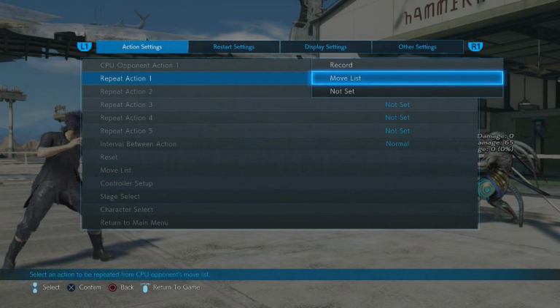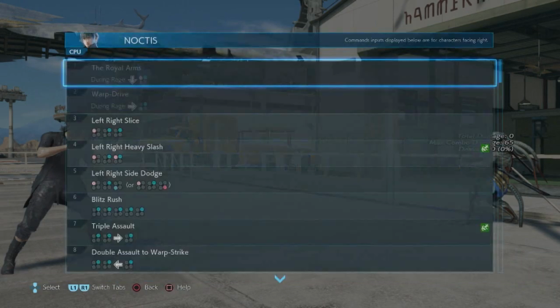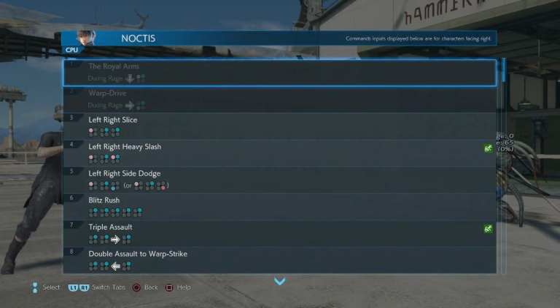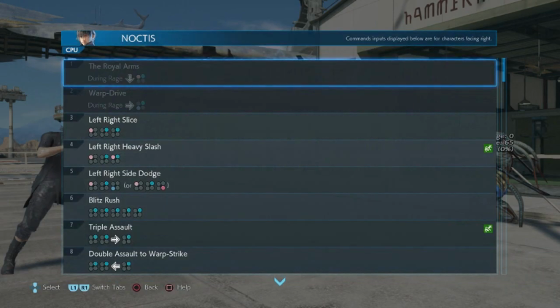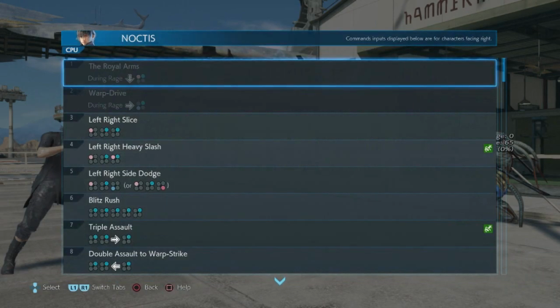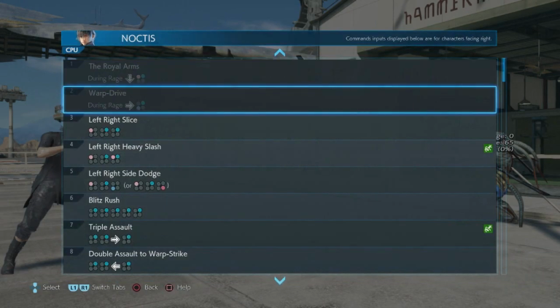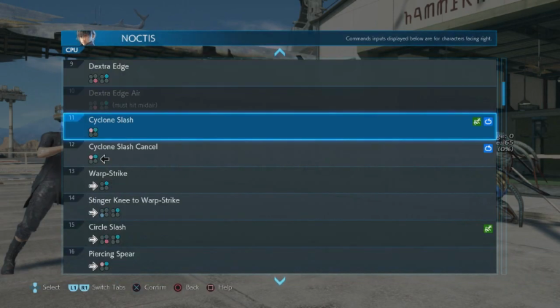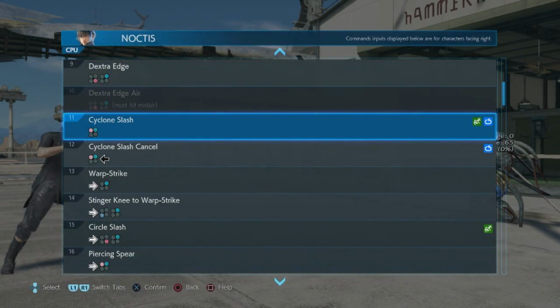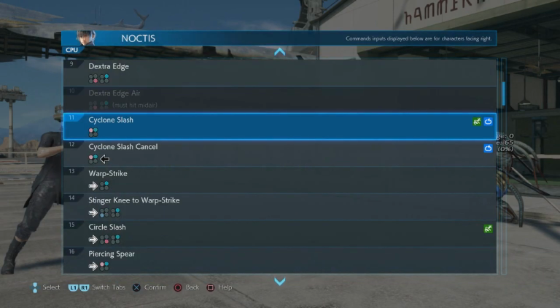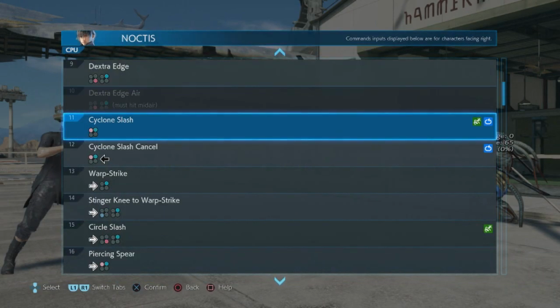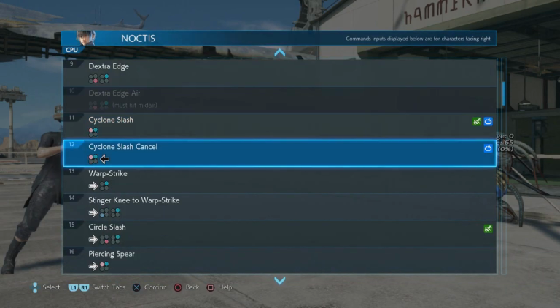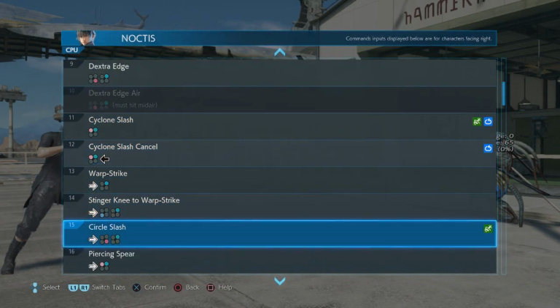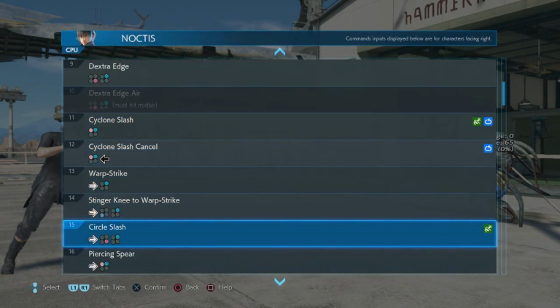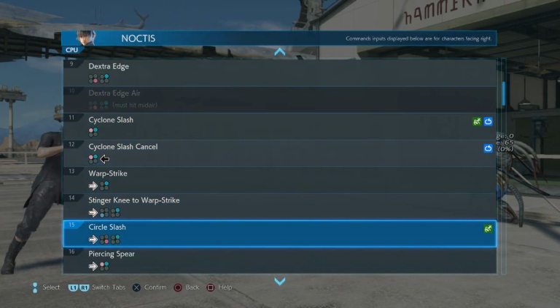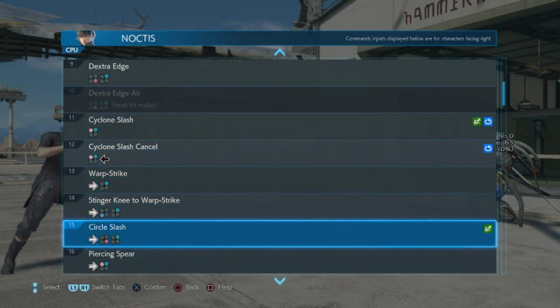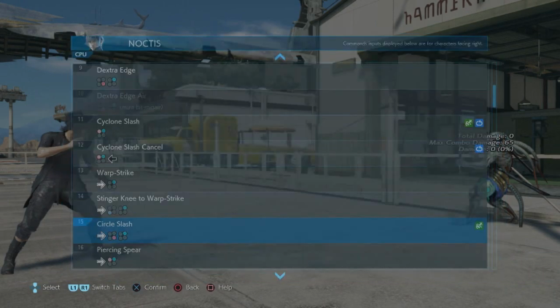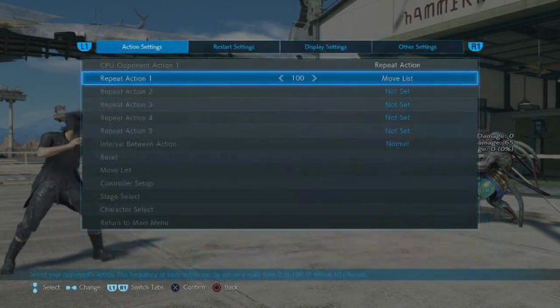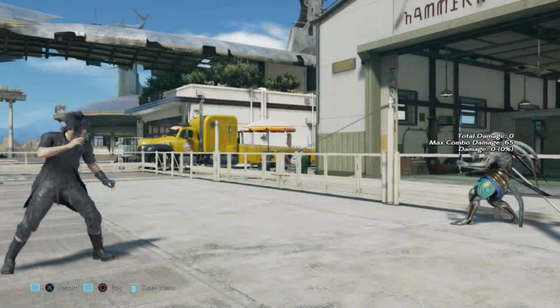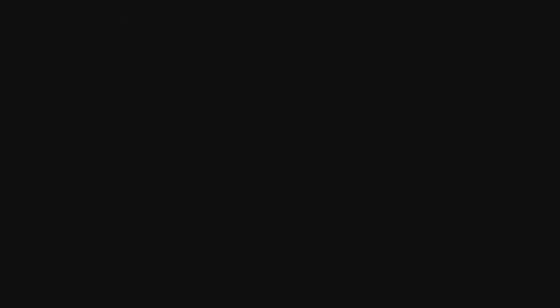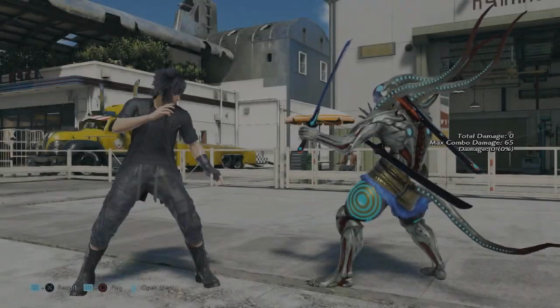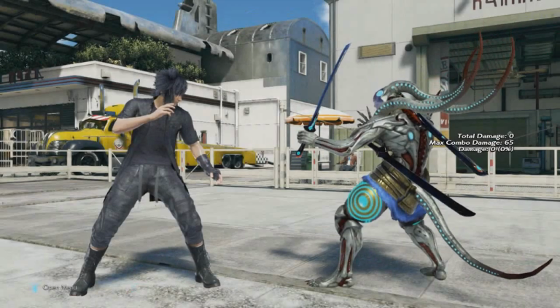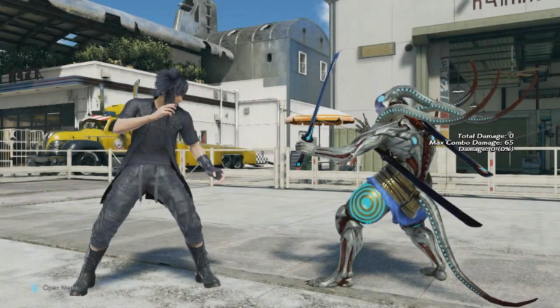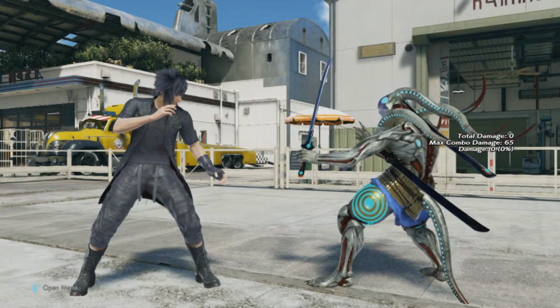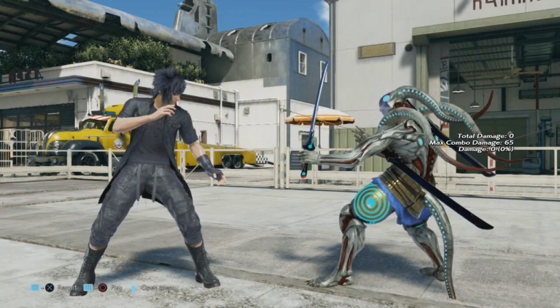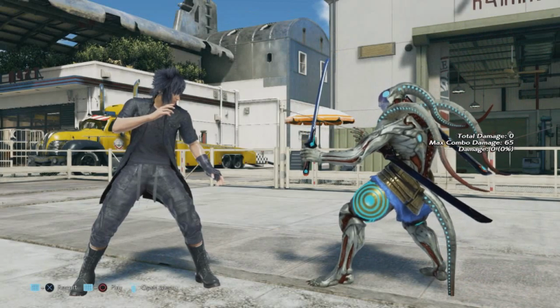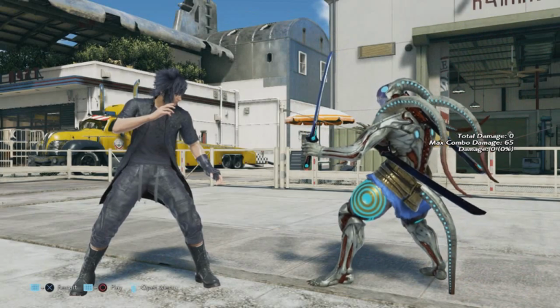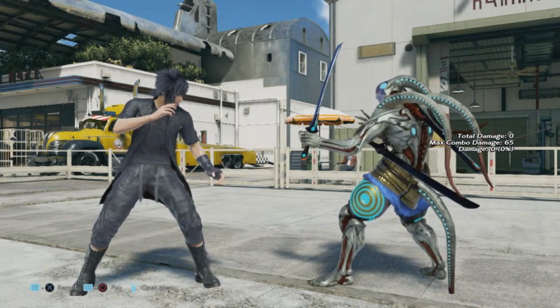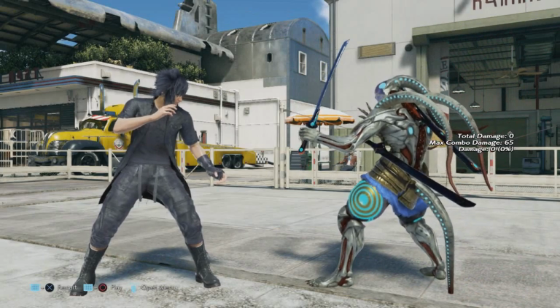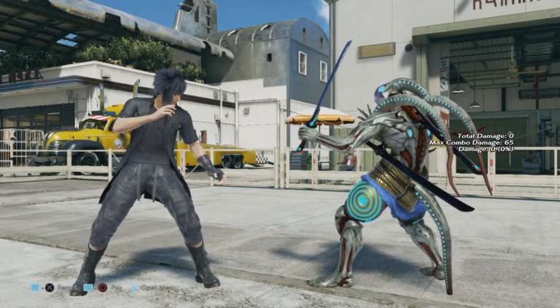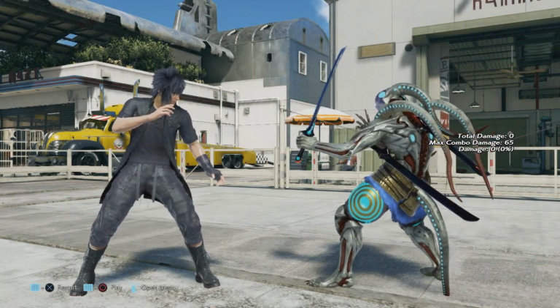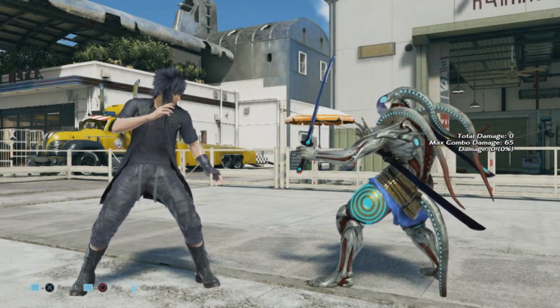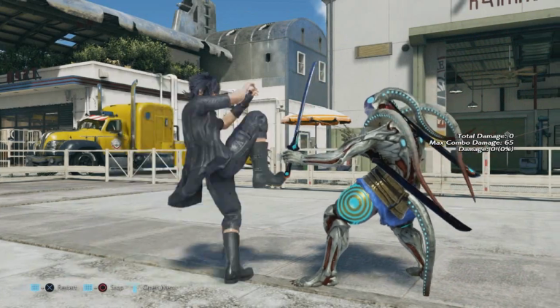Forward plus 4 into 2 has also had some changes. The only thing that happened with this is that the hitbox is expanded. So that's all.